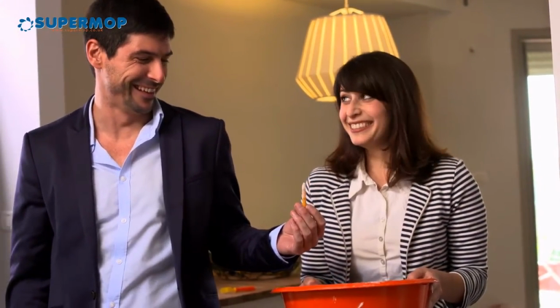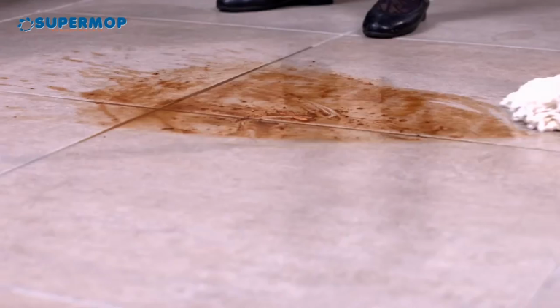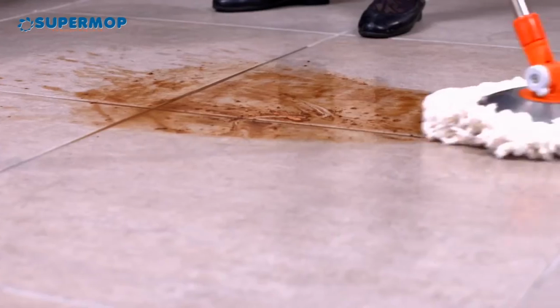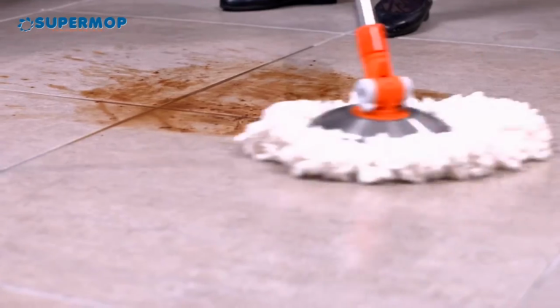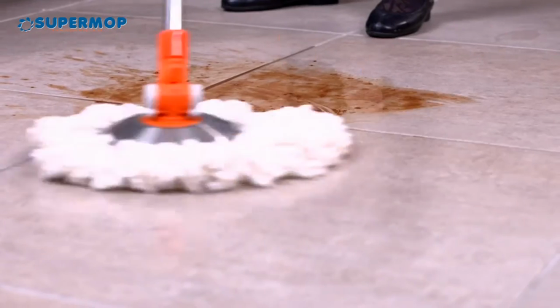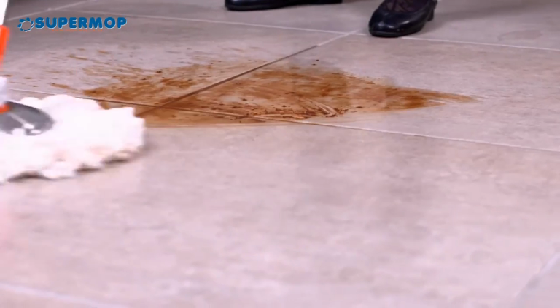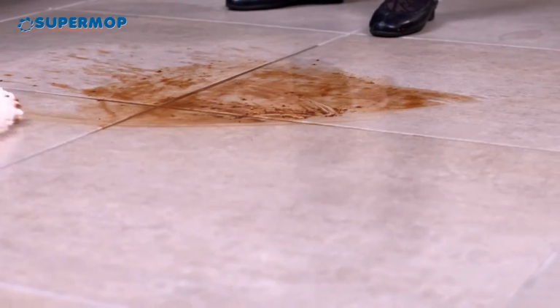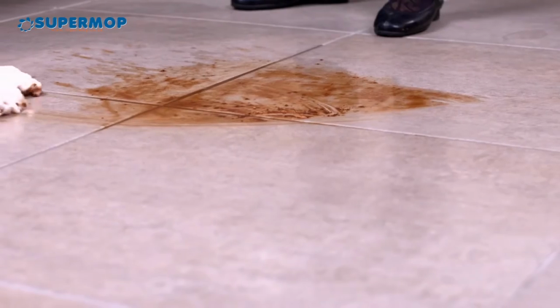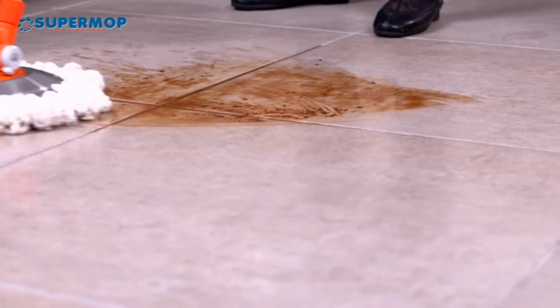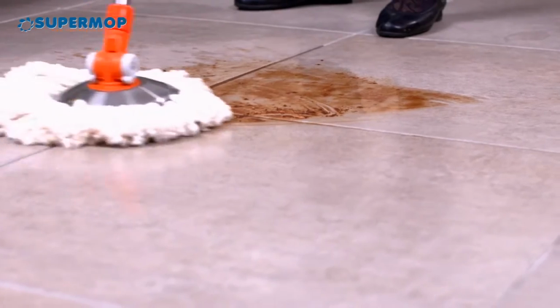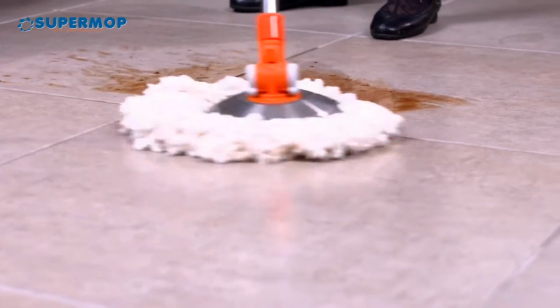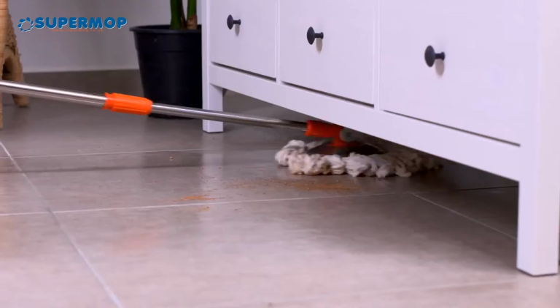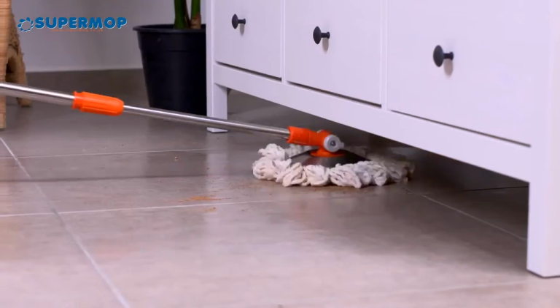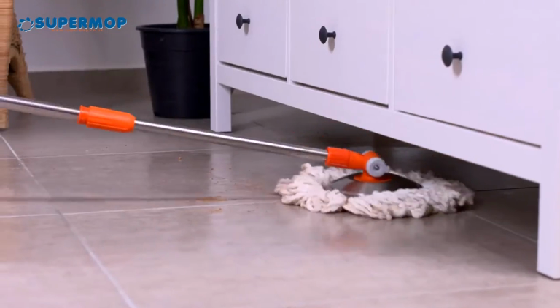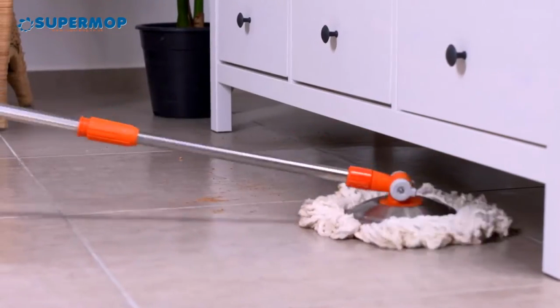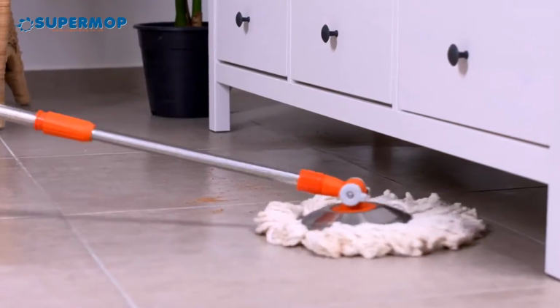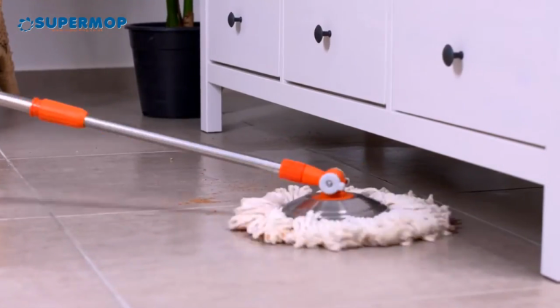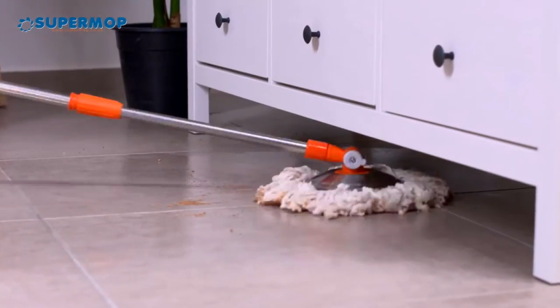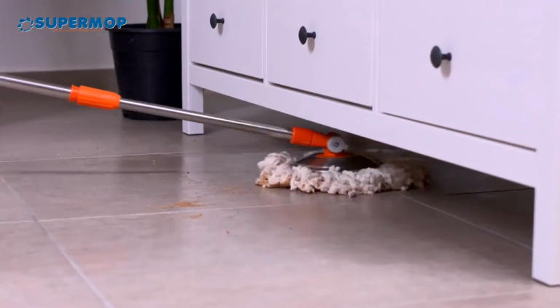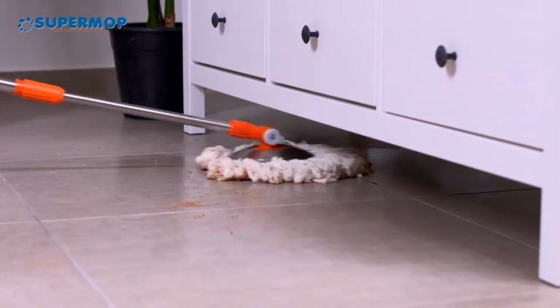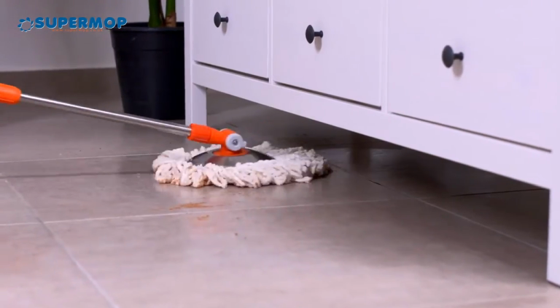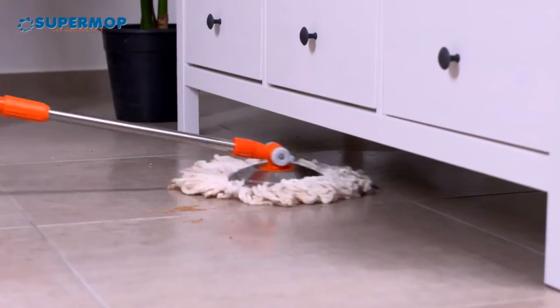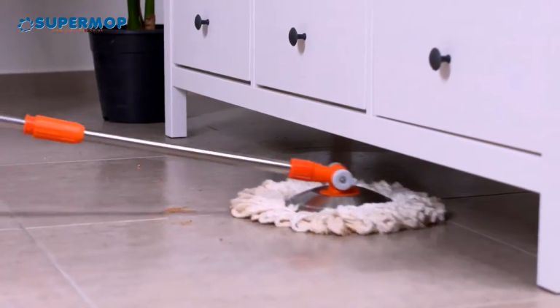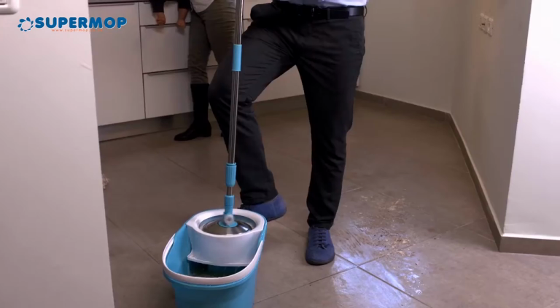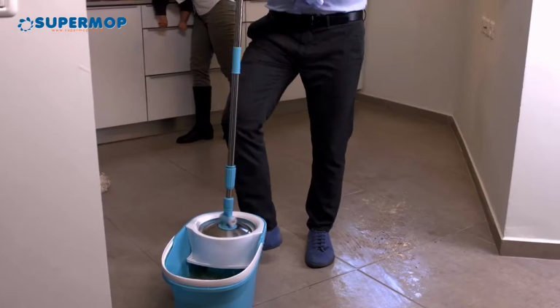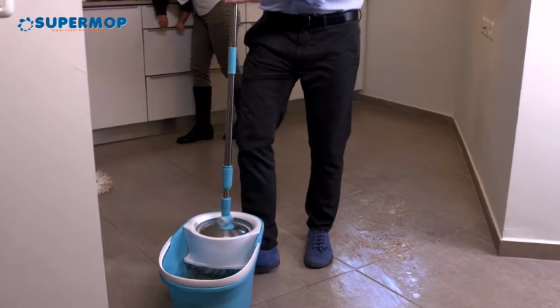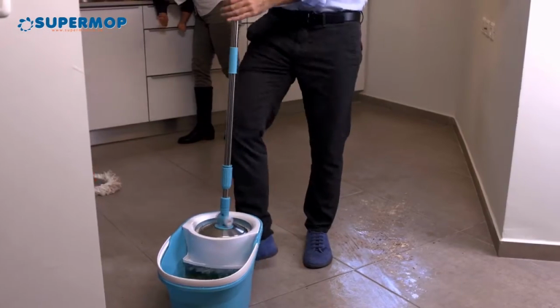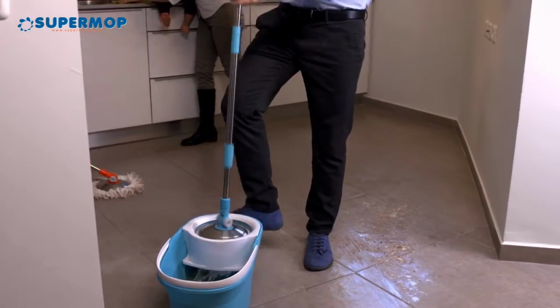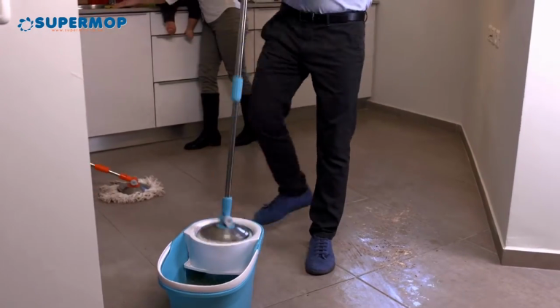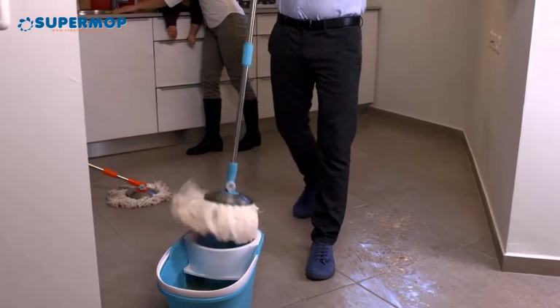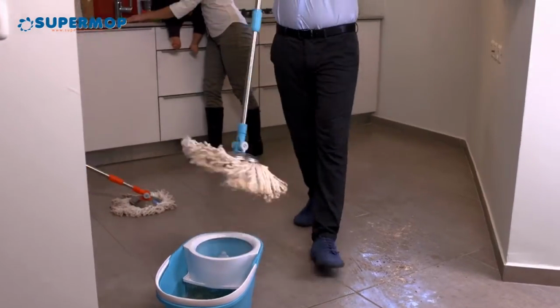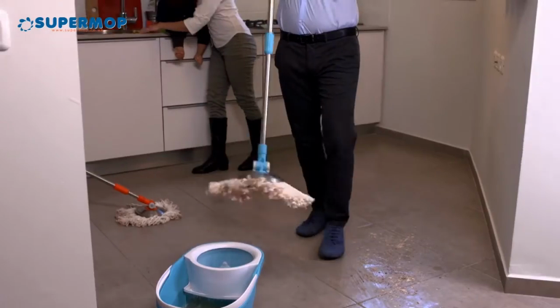It's time for a better cleaning experience. Let your SuperMop handle this. Cleaning is now easier than ever.